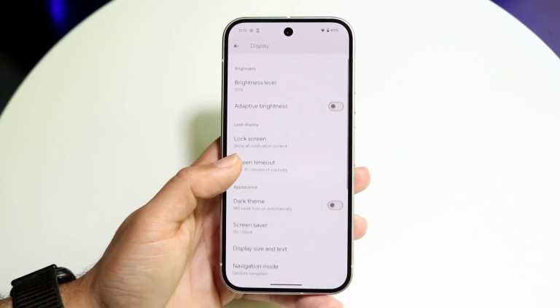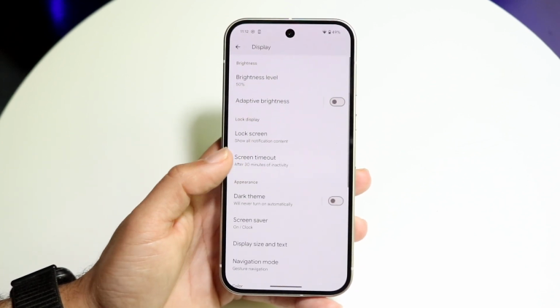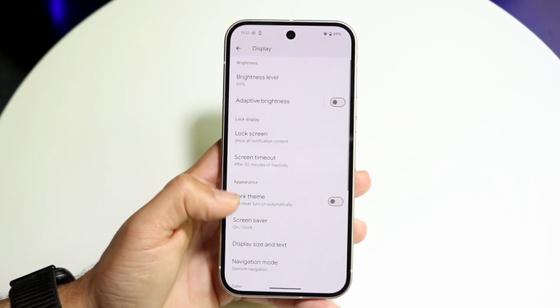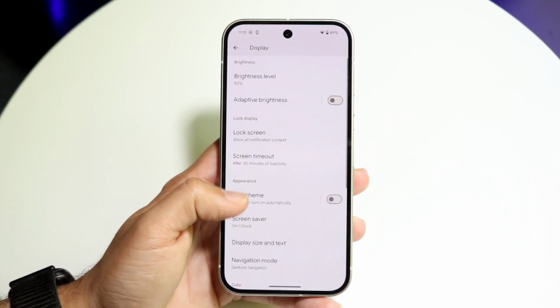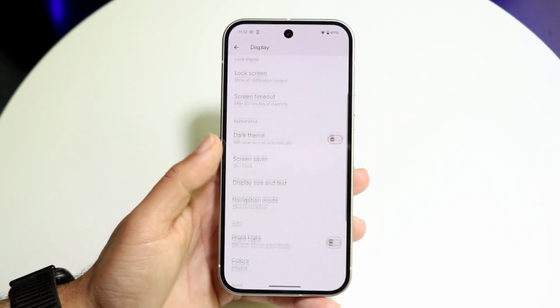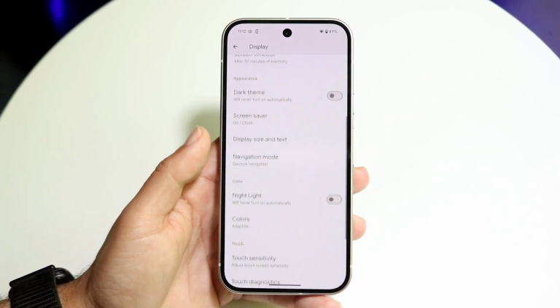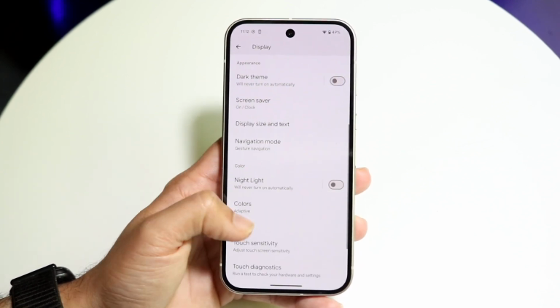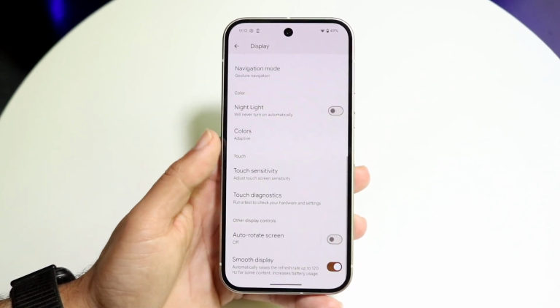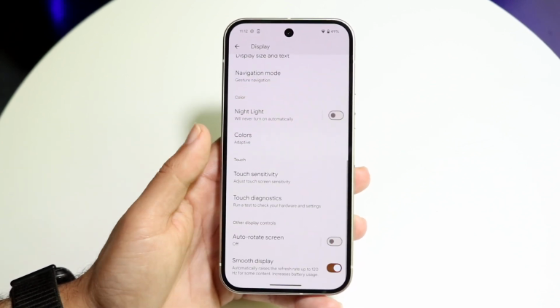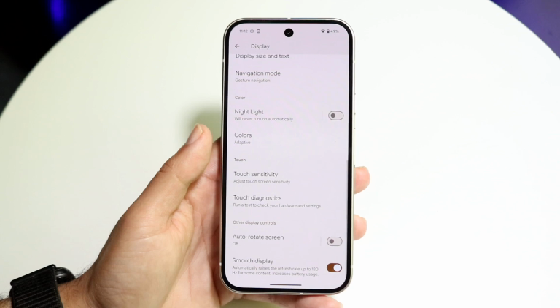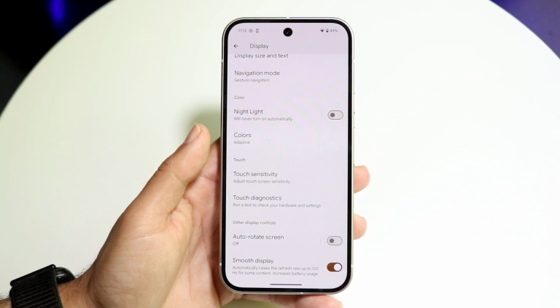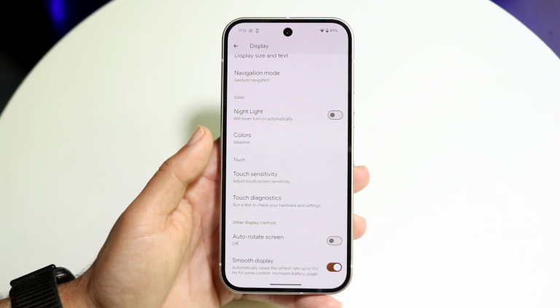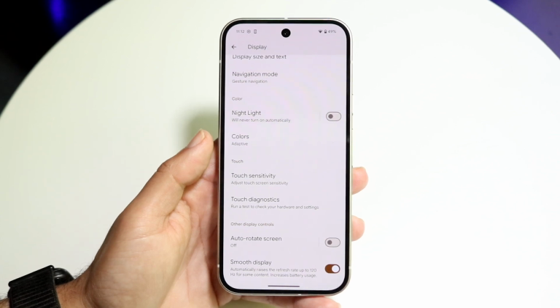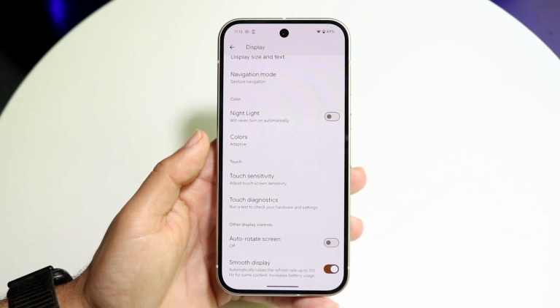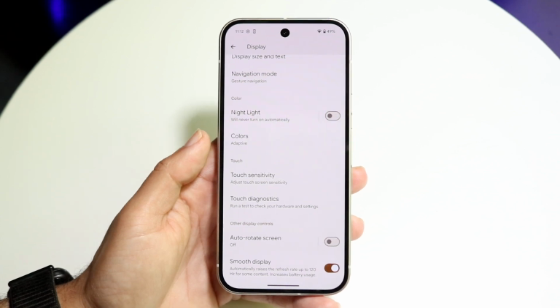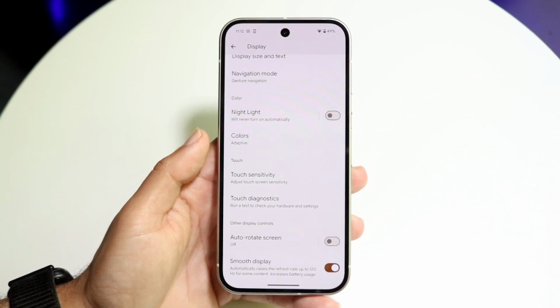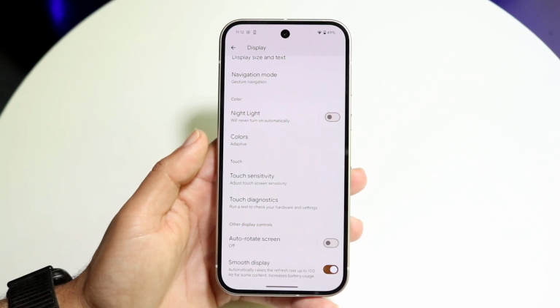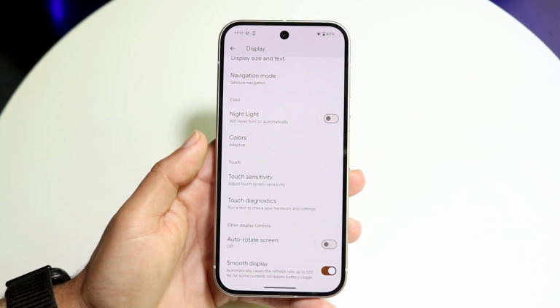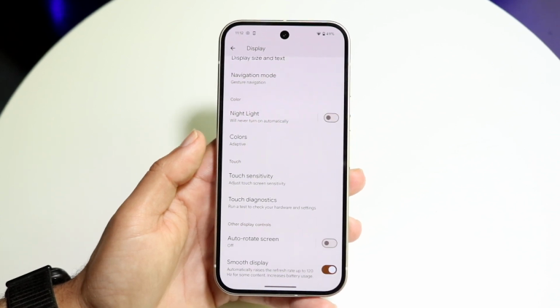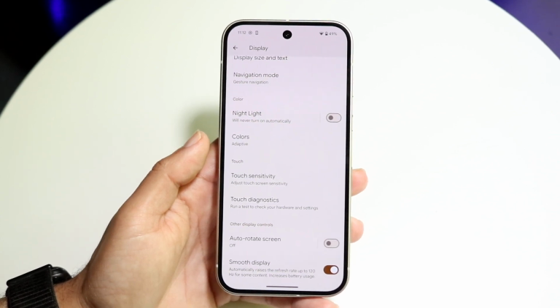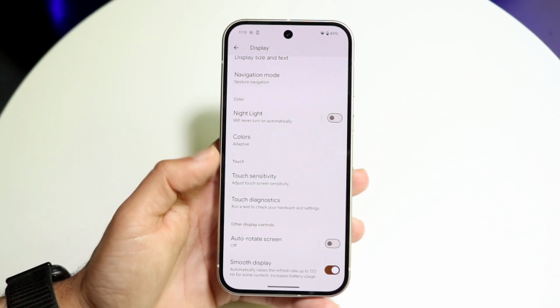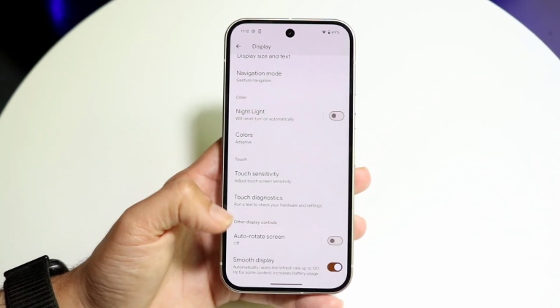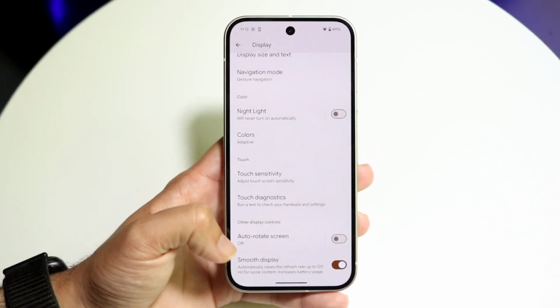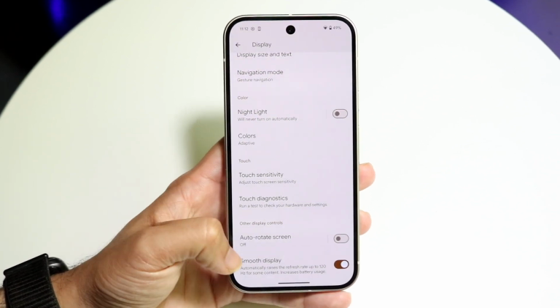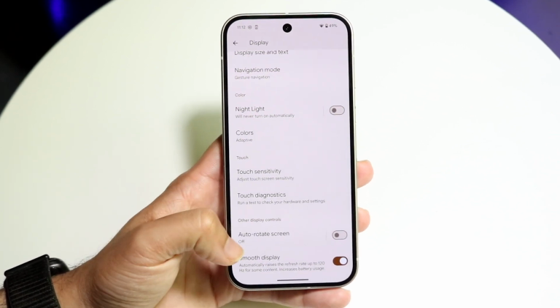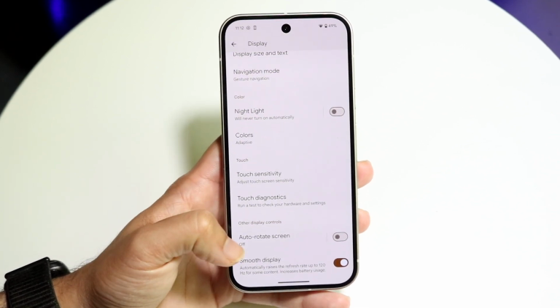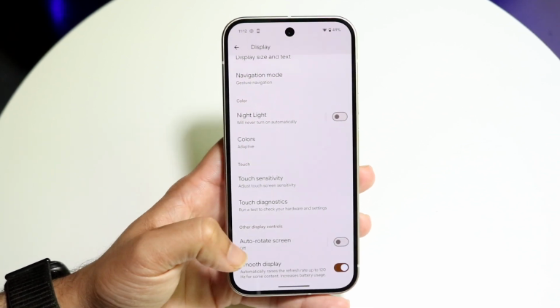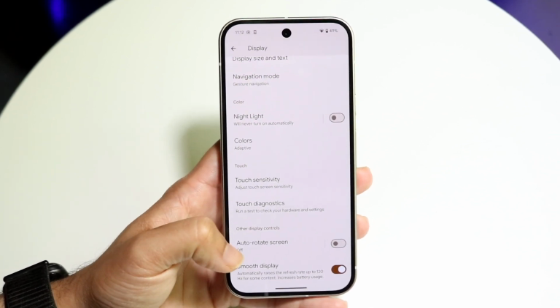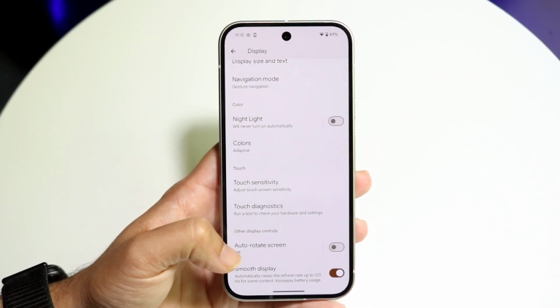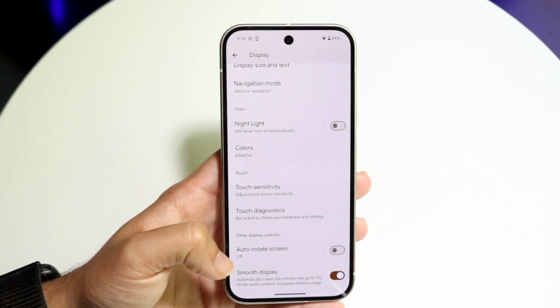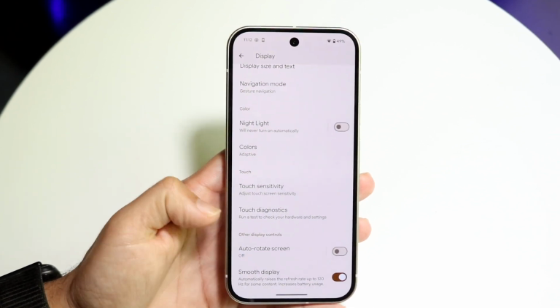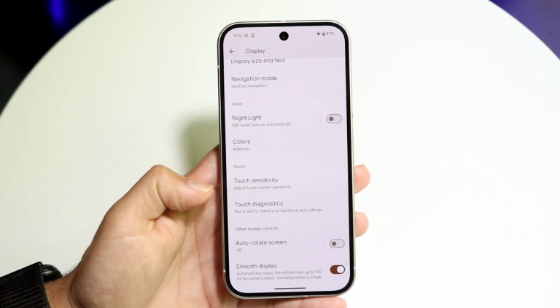What you want to do here is scroll all the way down until you see the Smooth Display option that's right here.